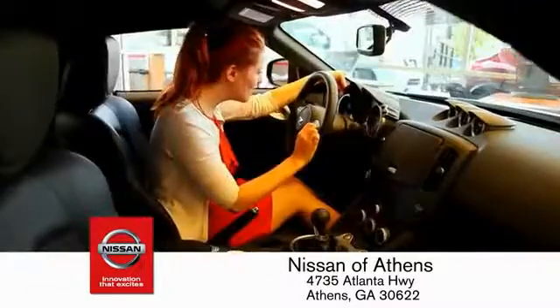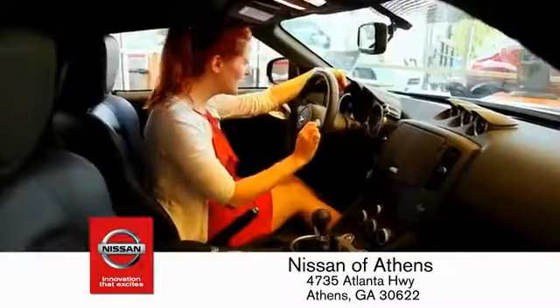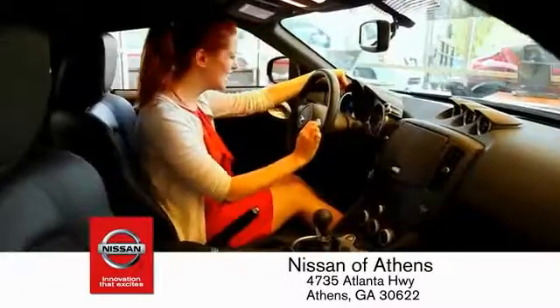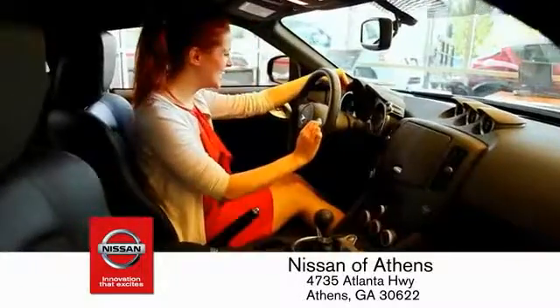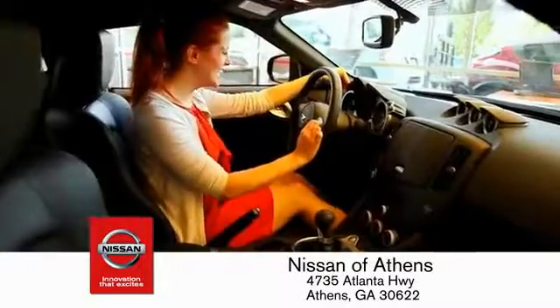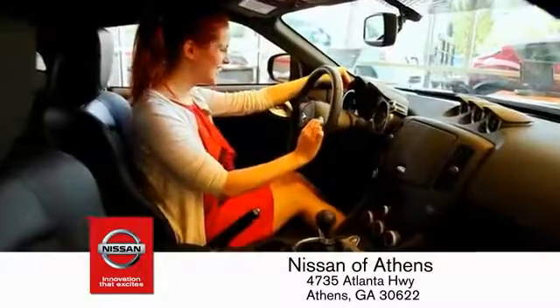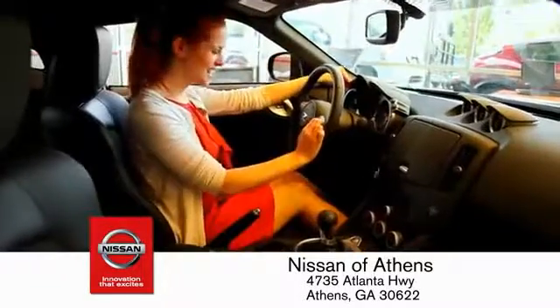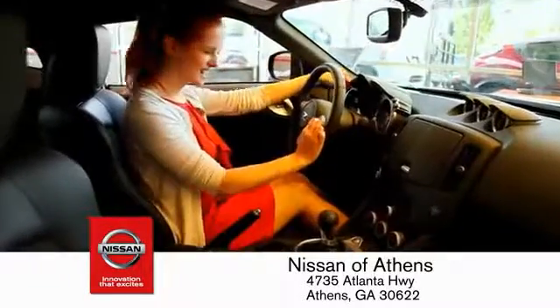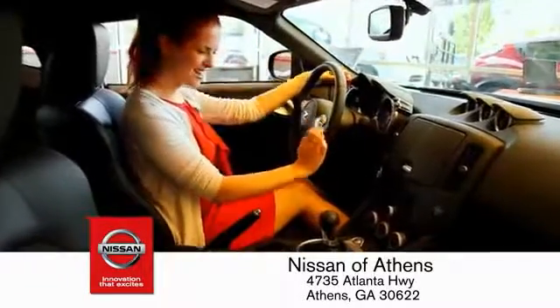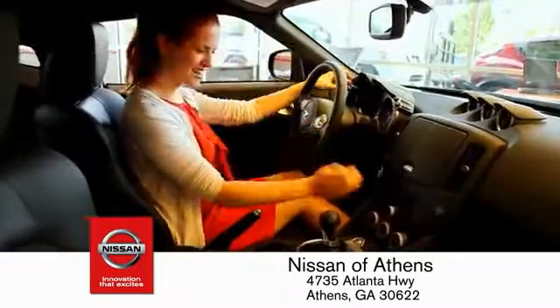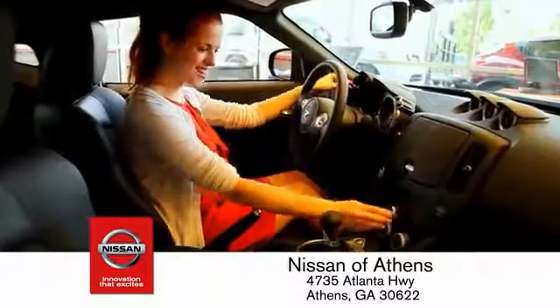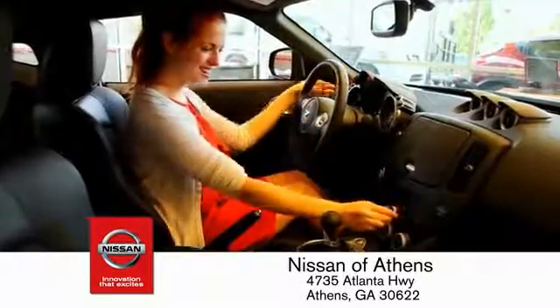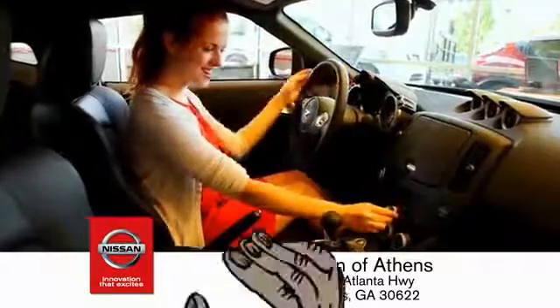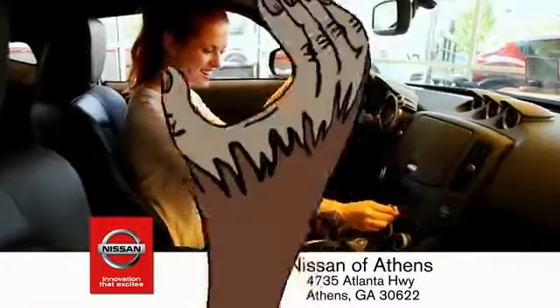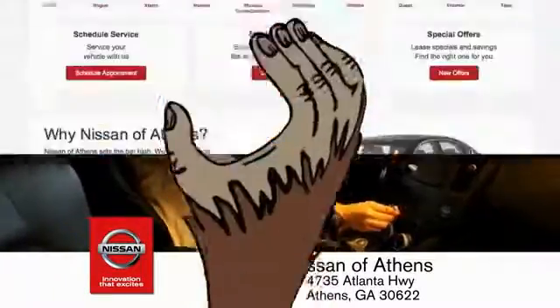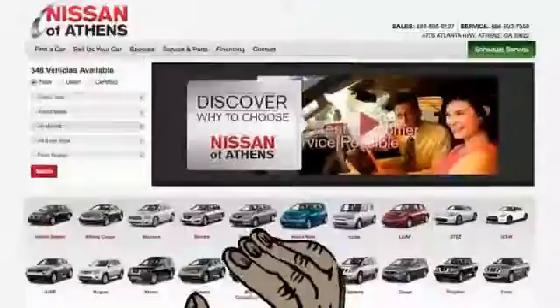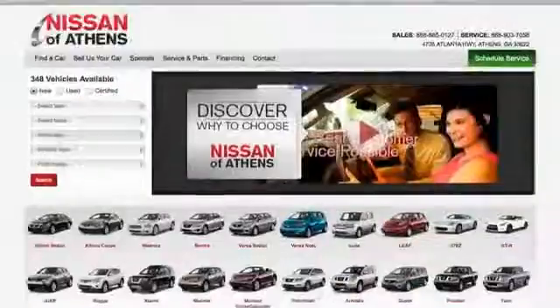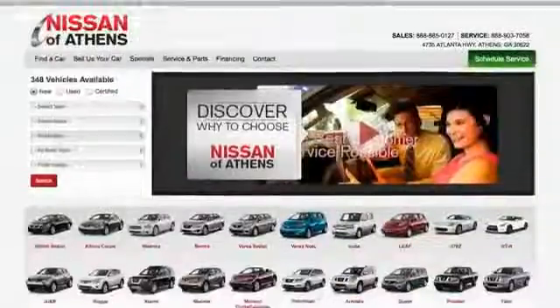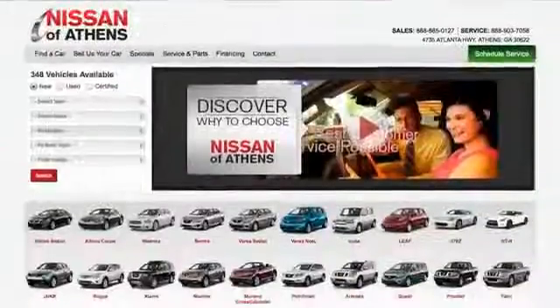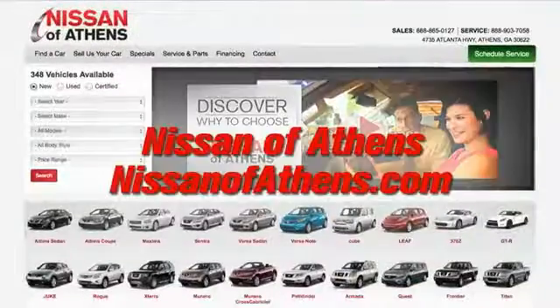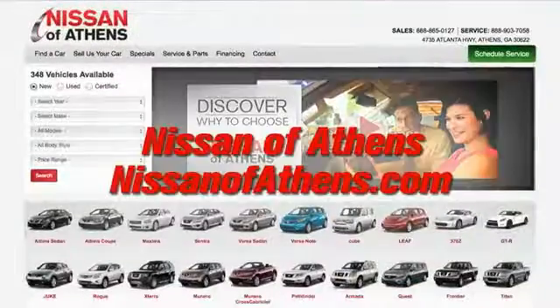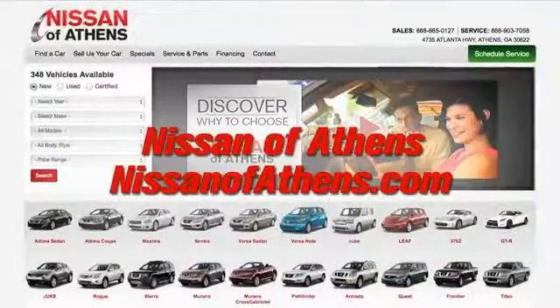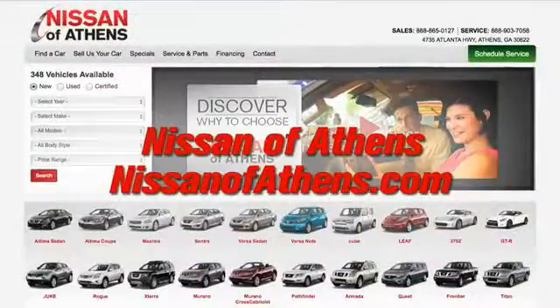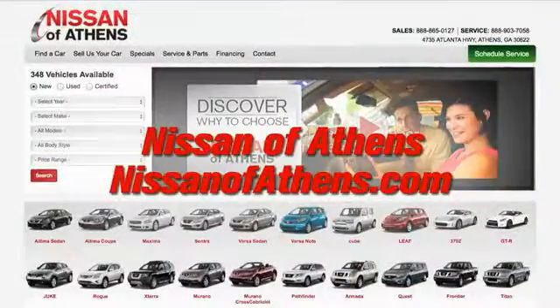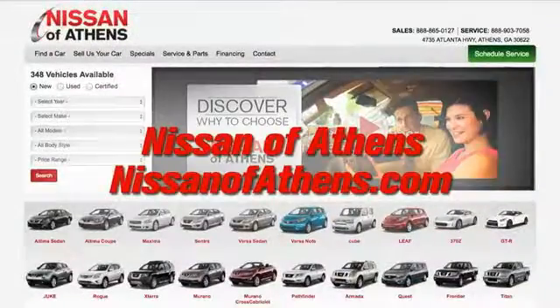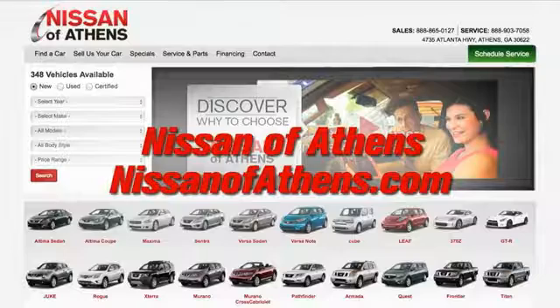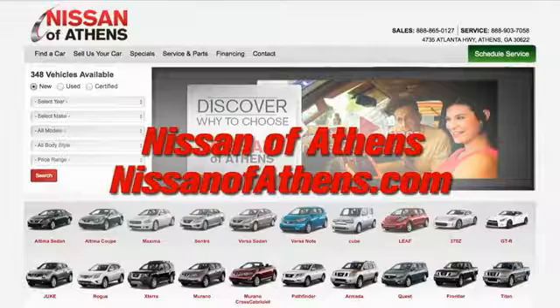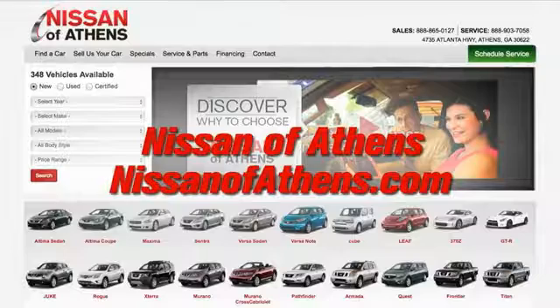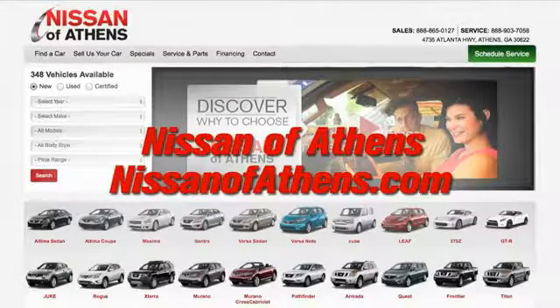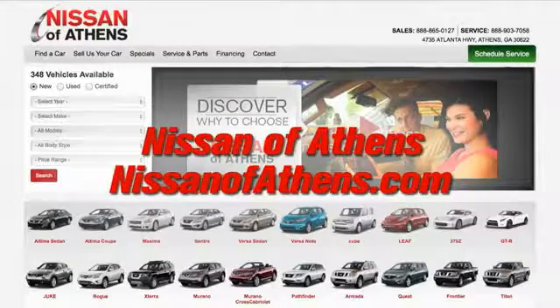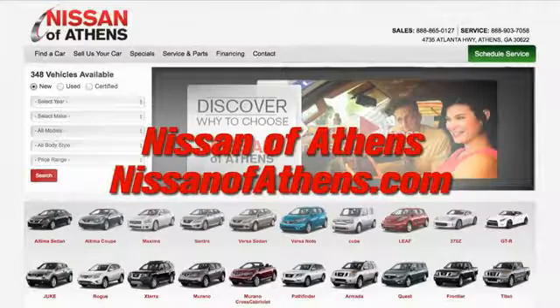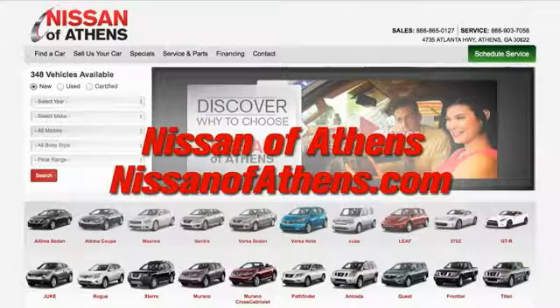There's an easy way to satisfy your financing needs — no easier way to buy a car than to shop at Nissan of Athens.